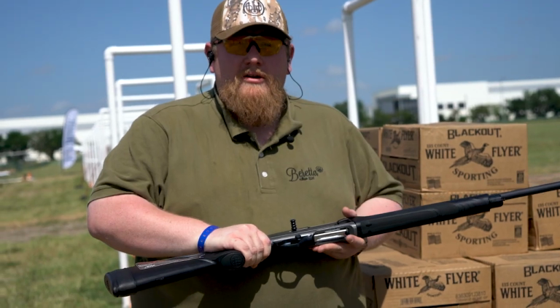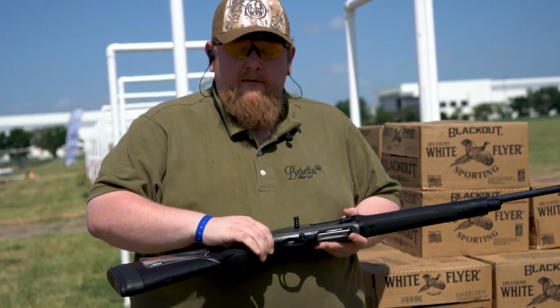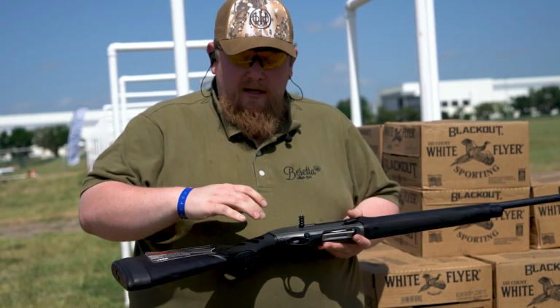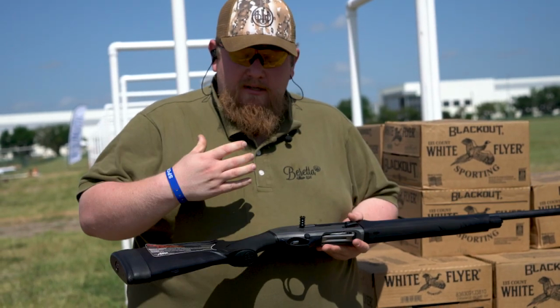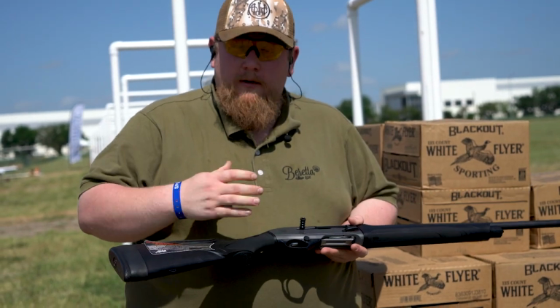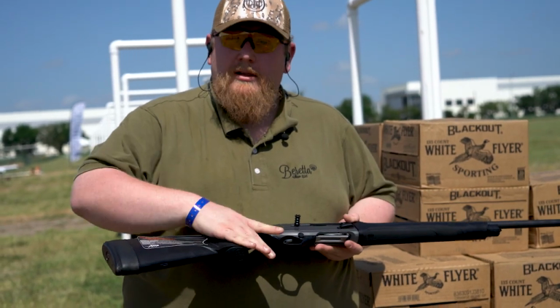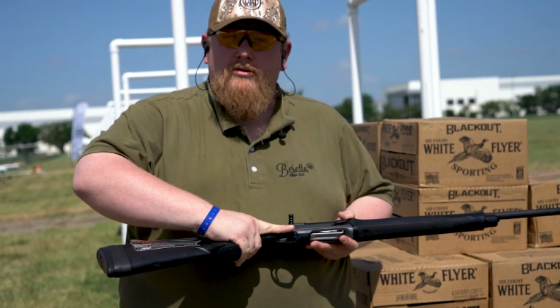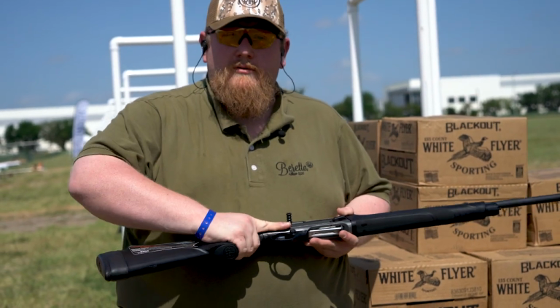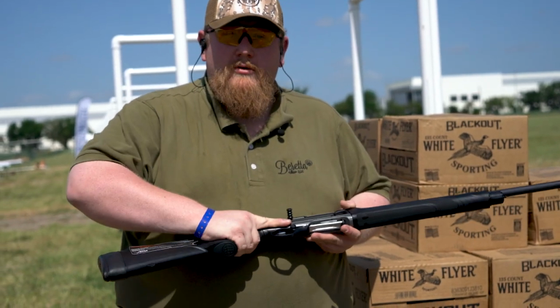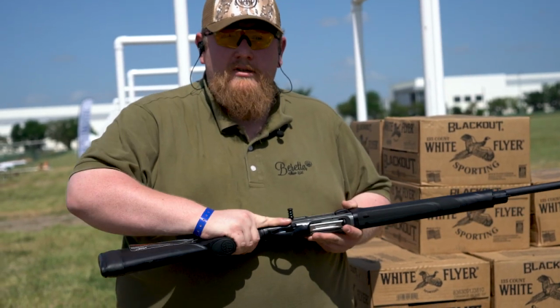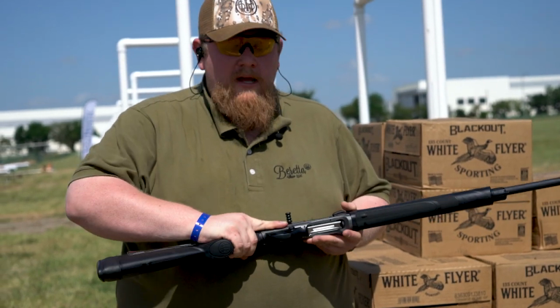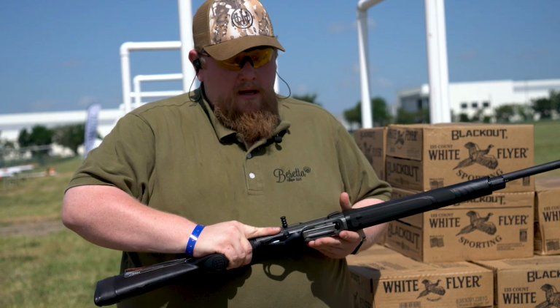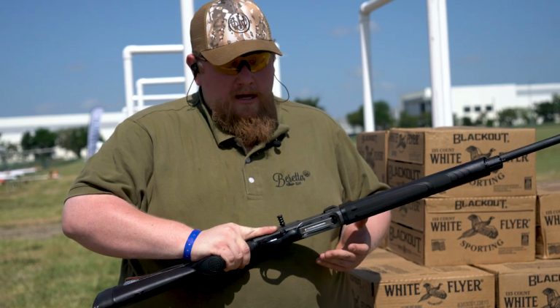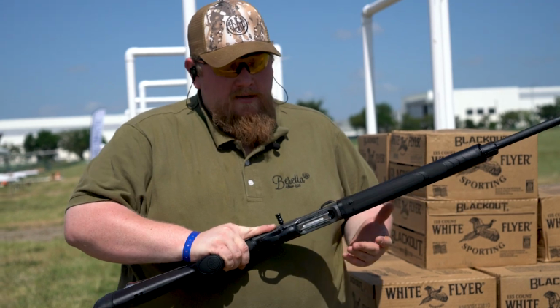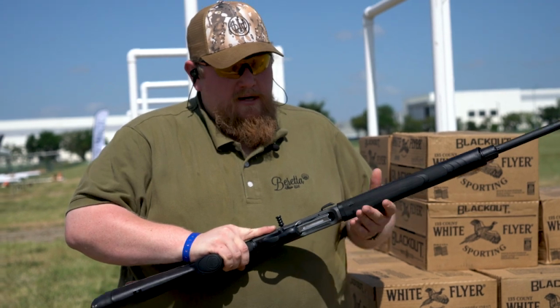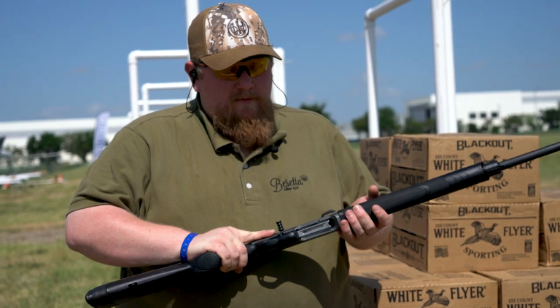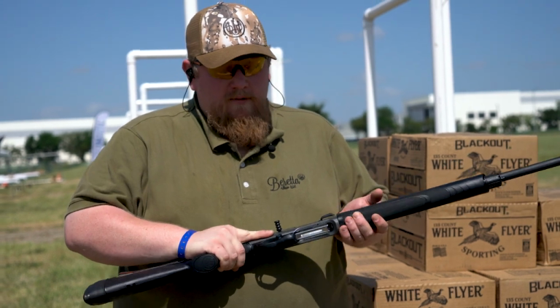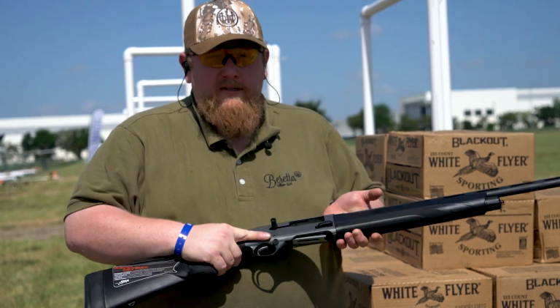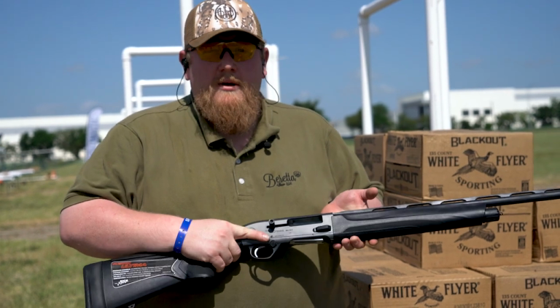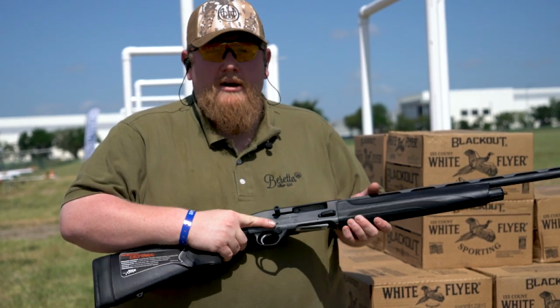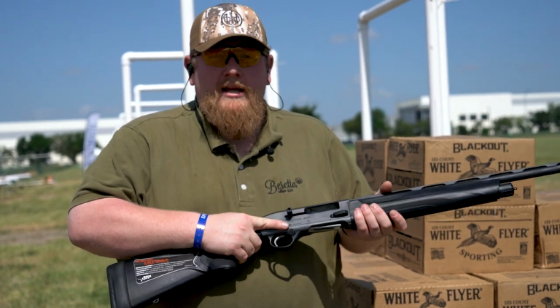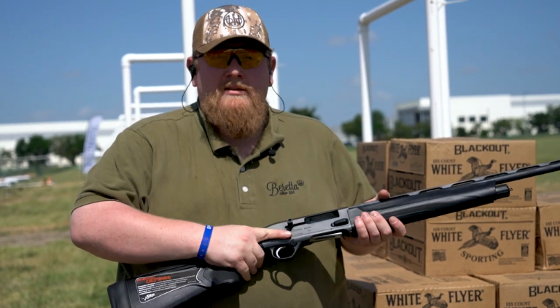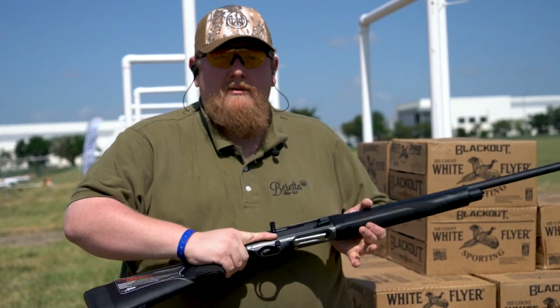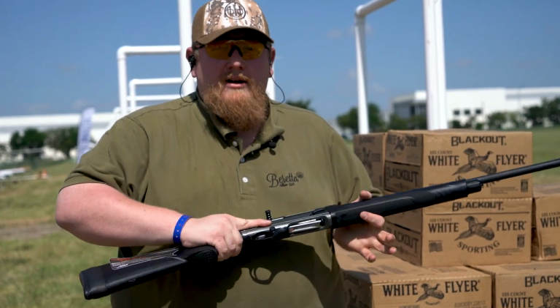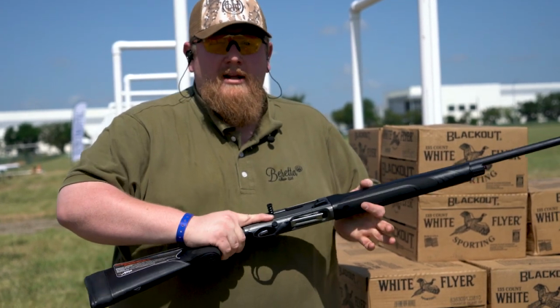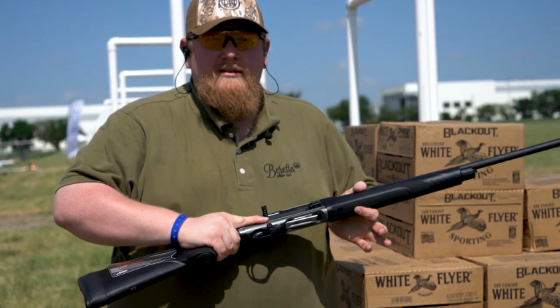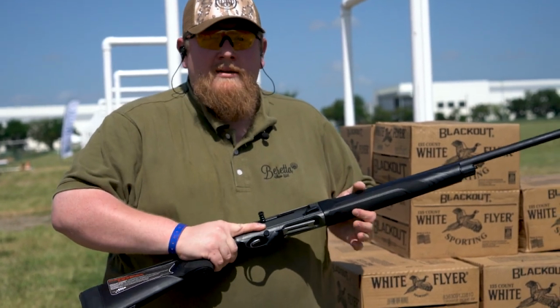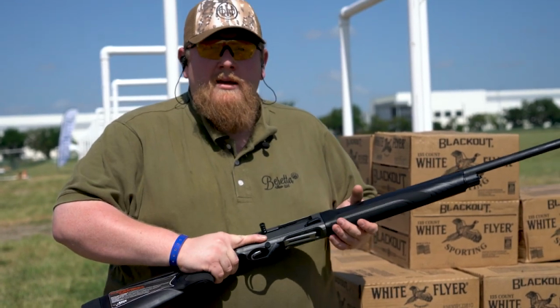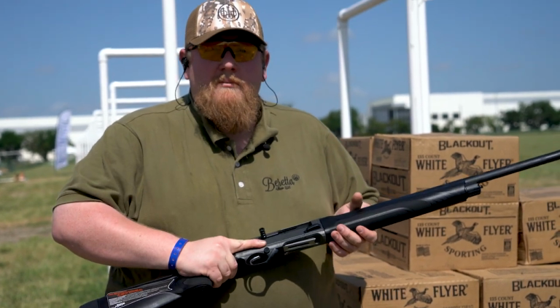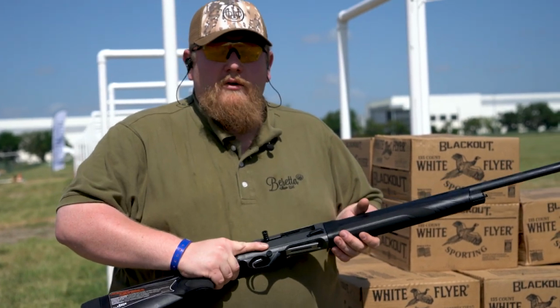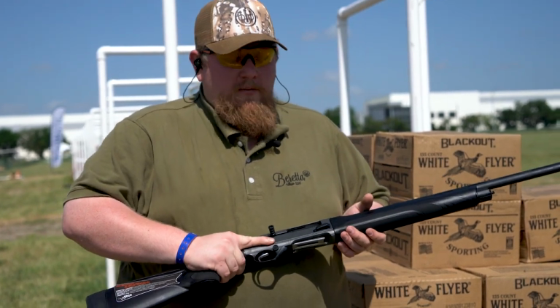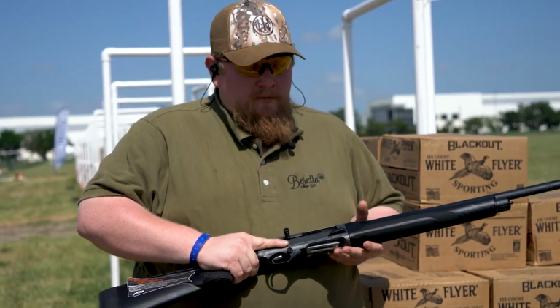On the 12 gauge it's a little bit larger, of course, but the 20 gauge is intended to fit with smaller hands and be very nice and maneuverable.